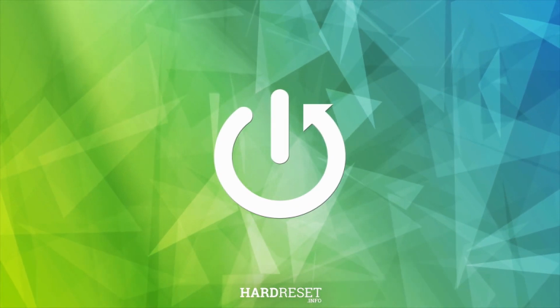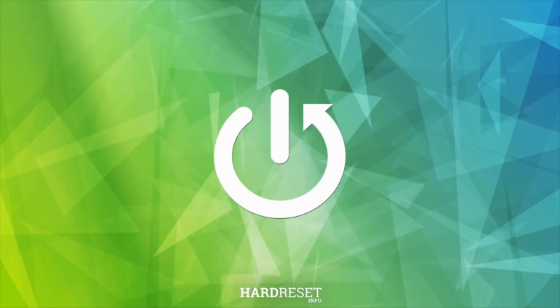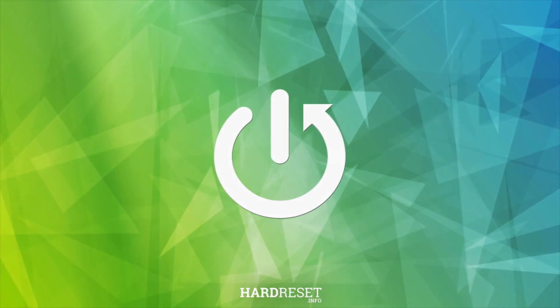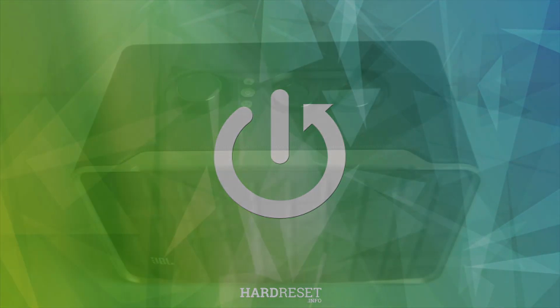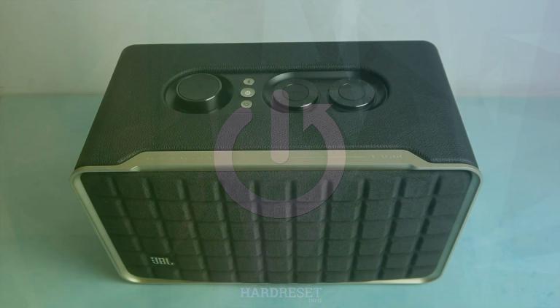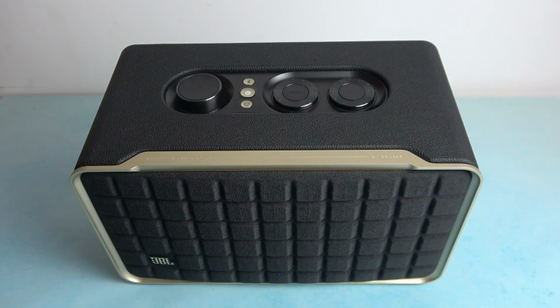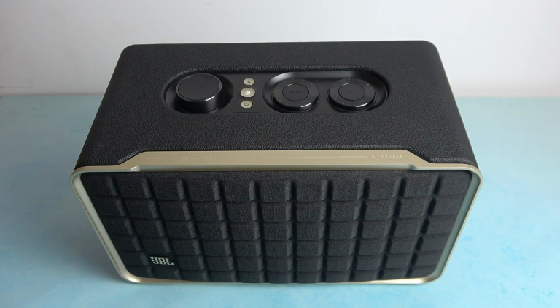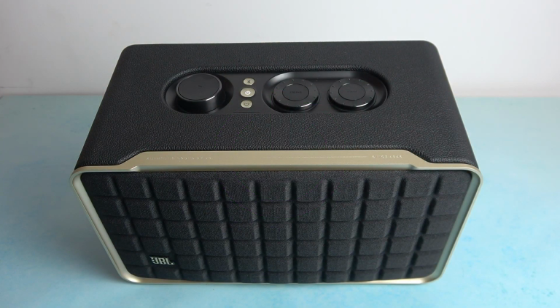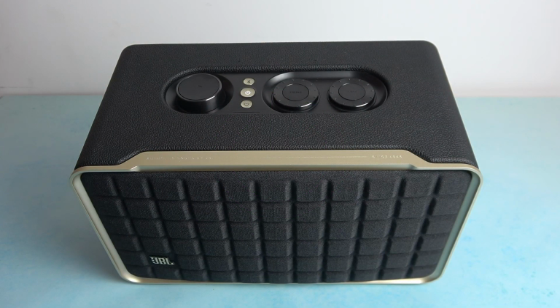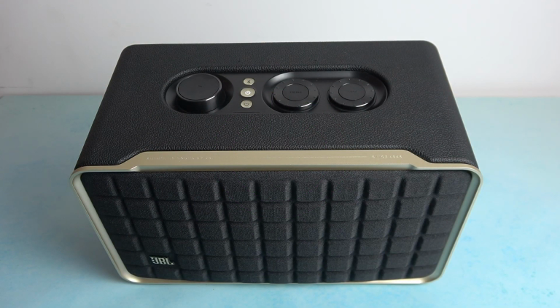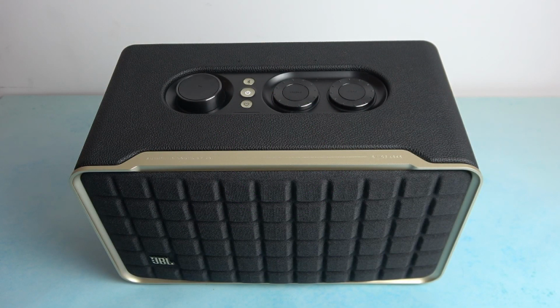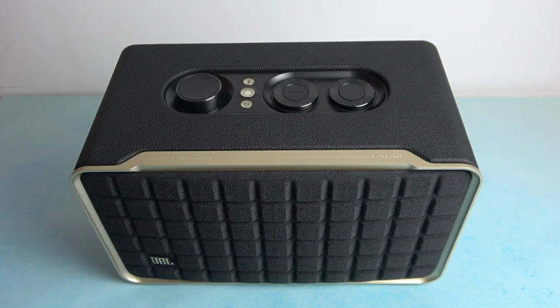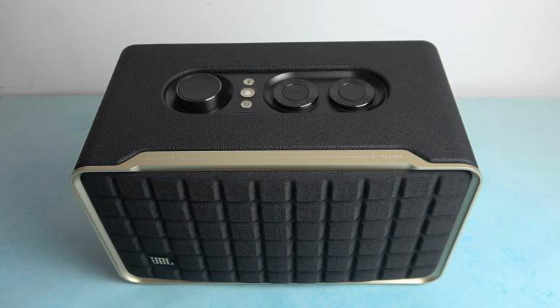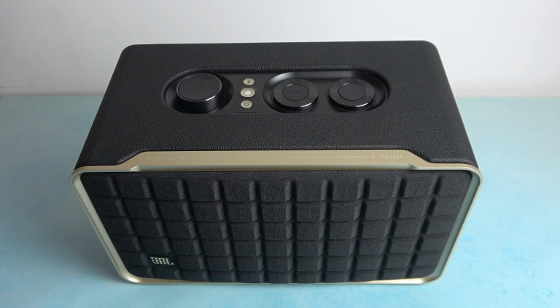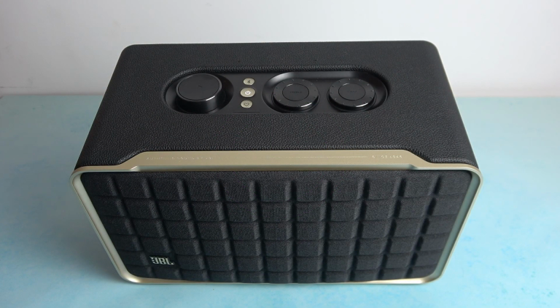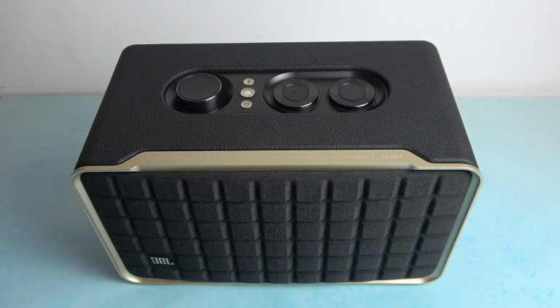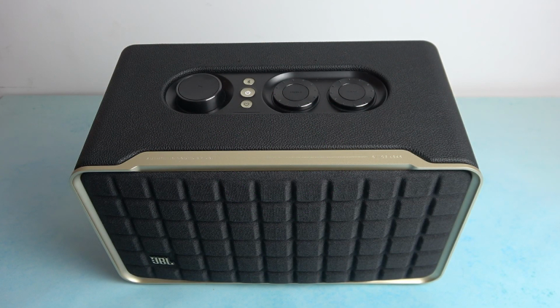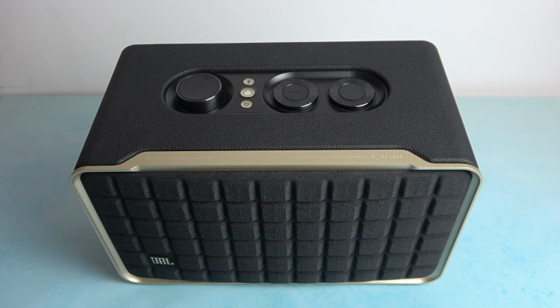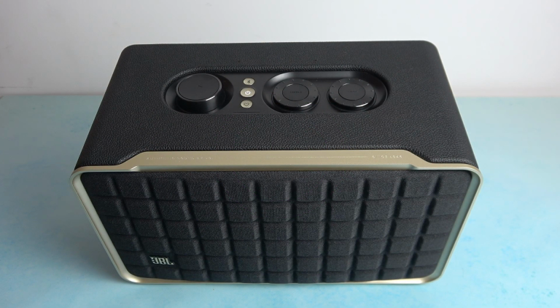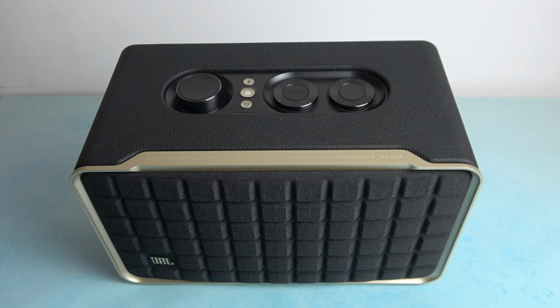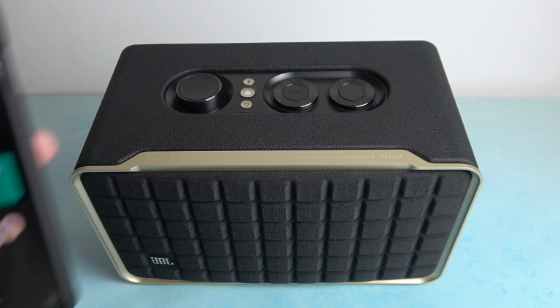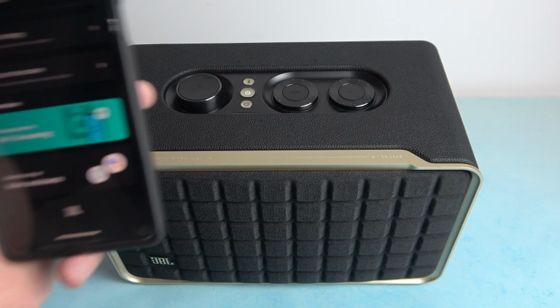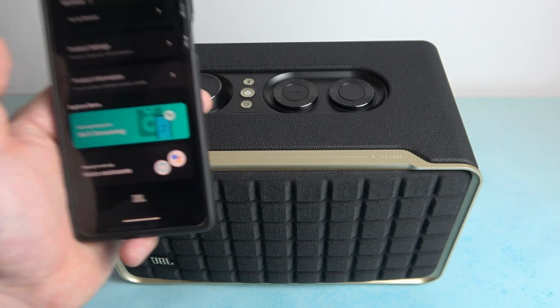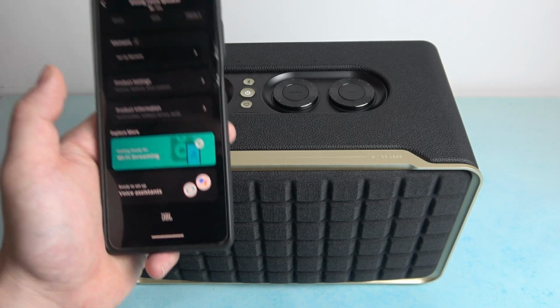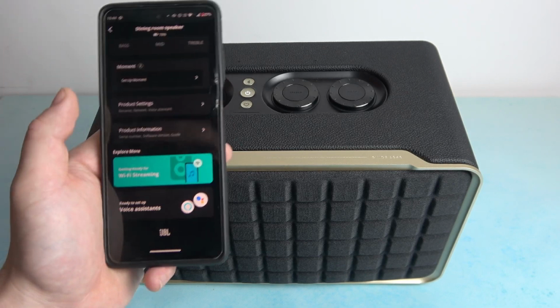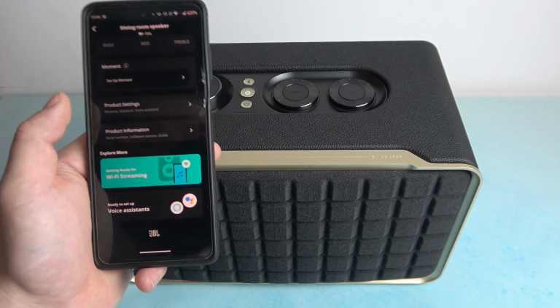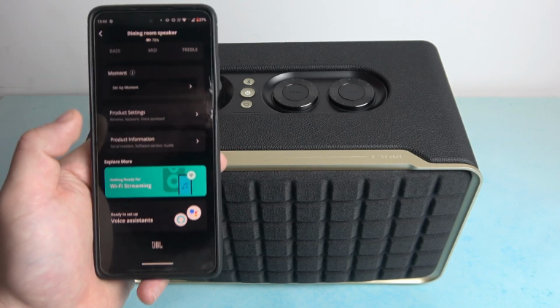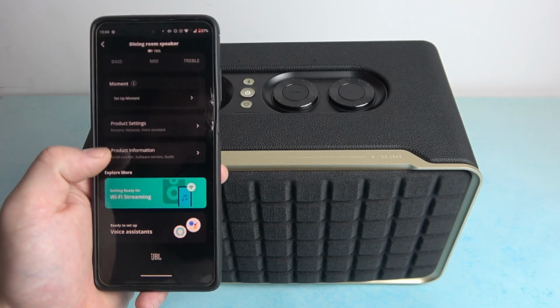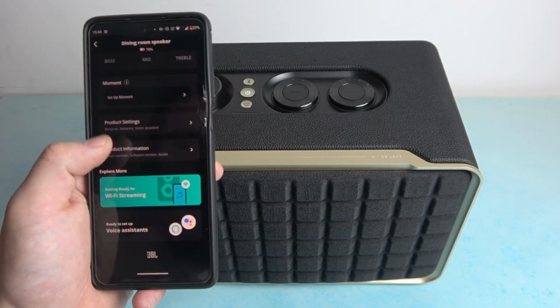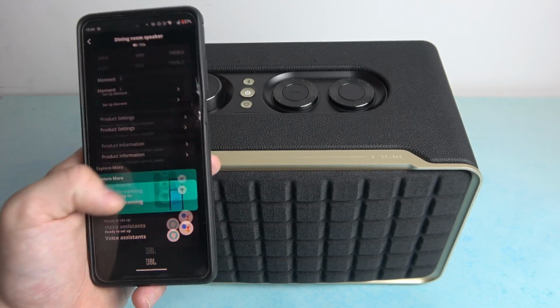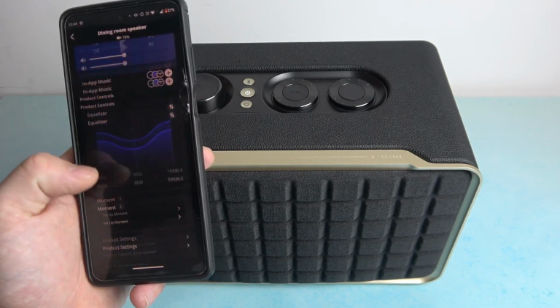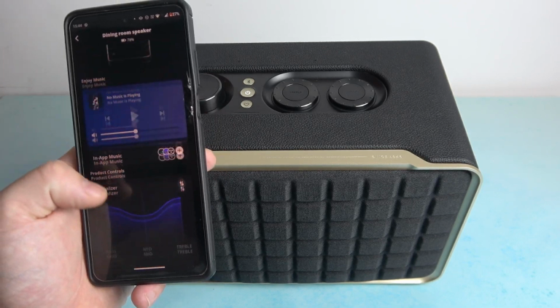In the beginning make sure that your speaker is connected with the smartphone app. And now go to the app.